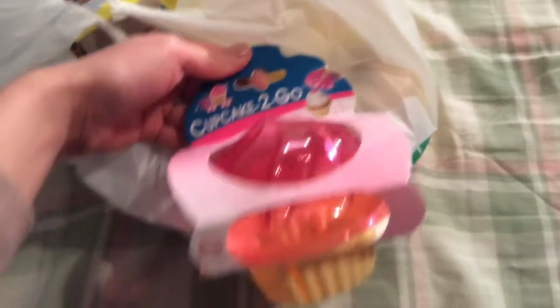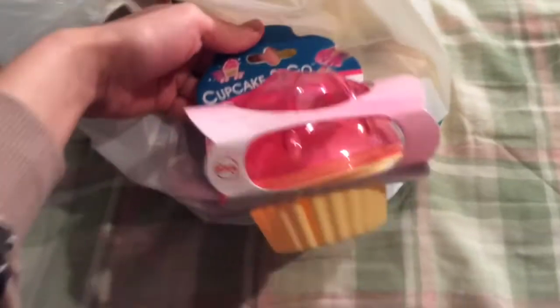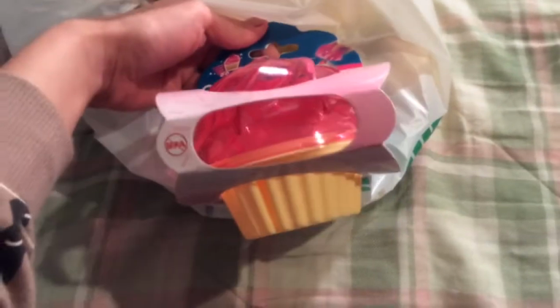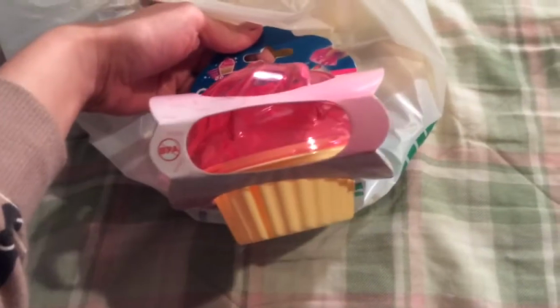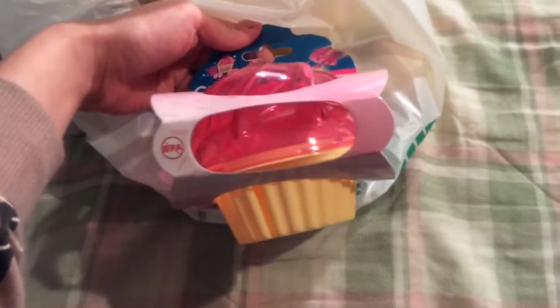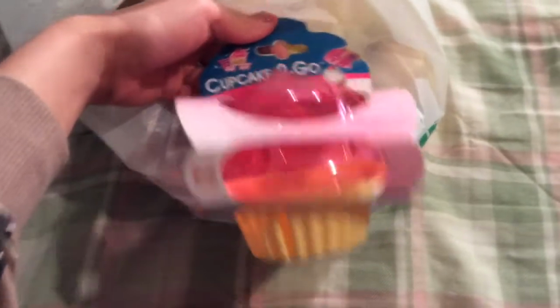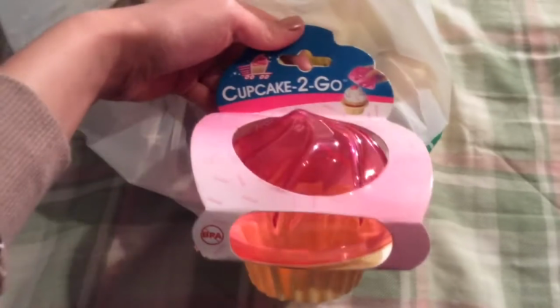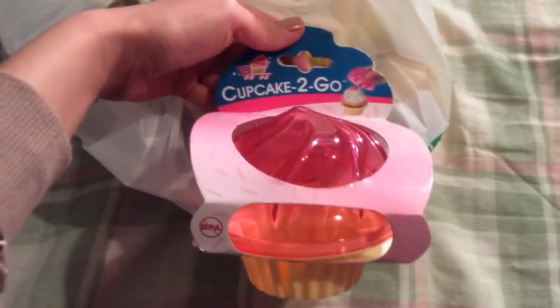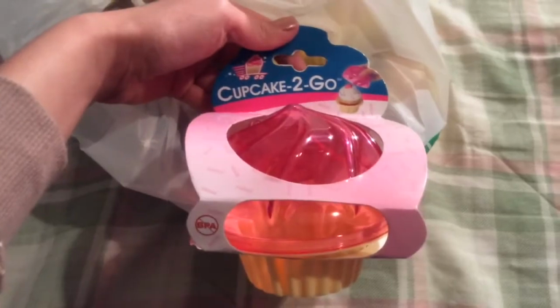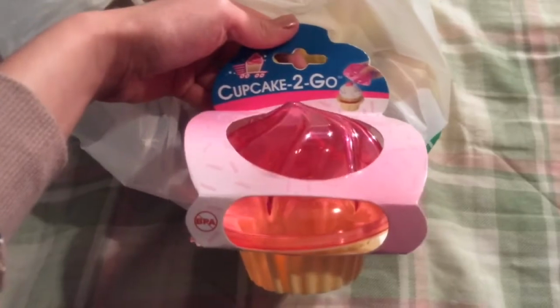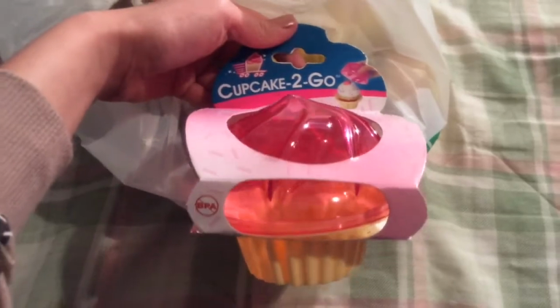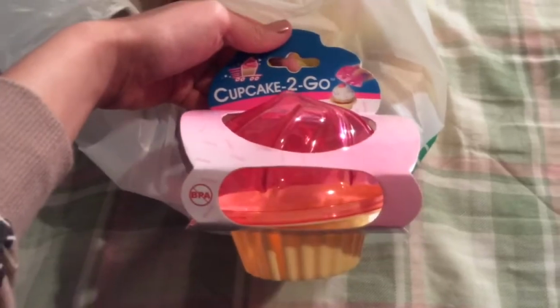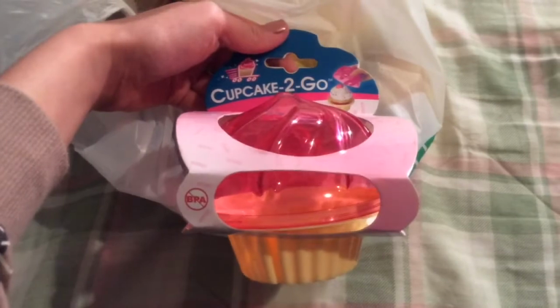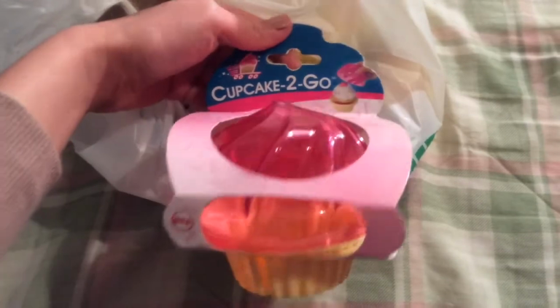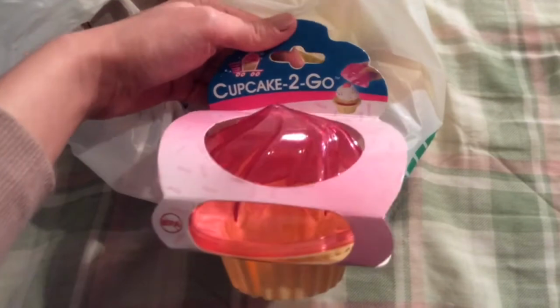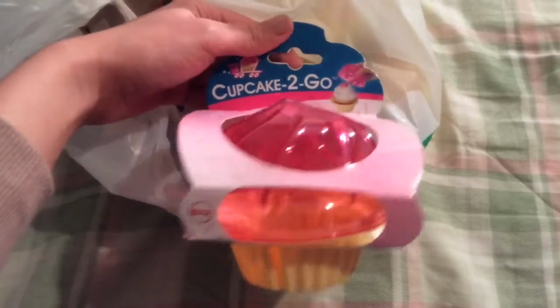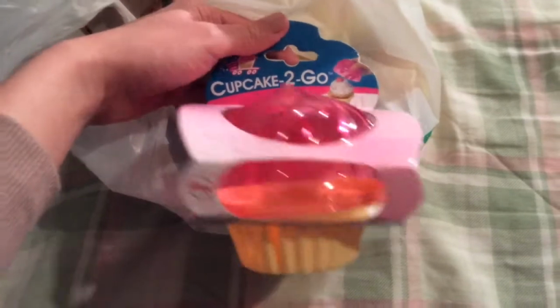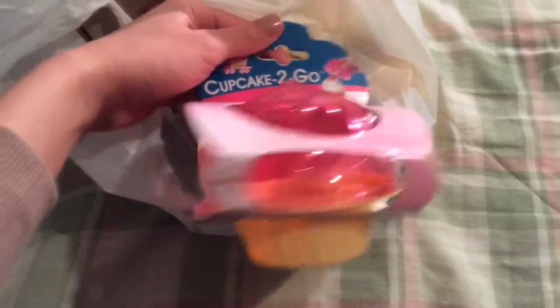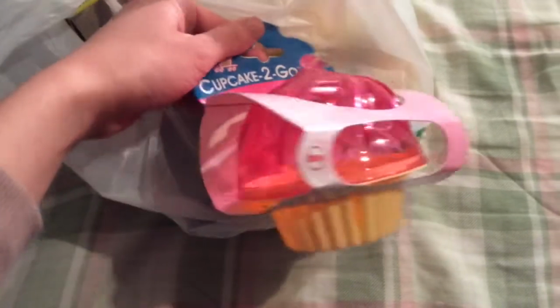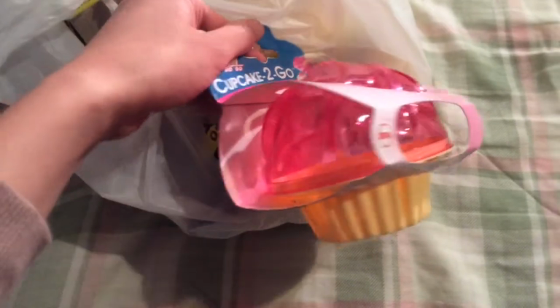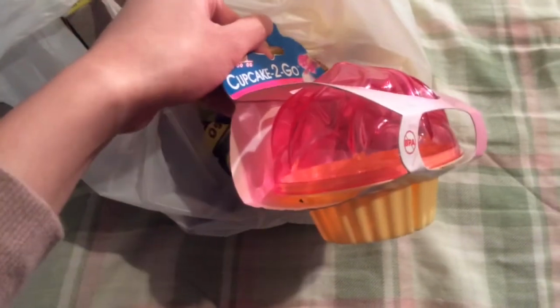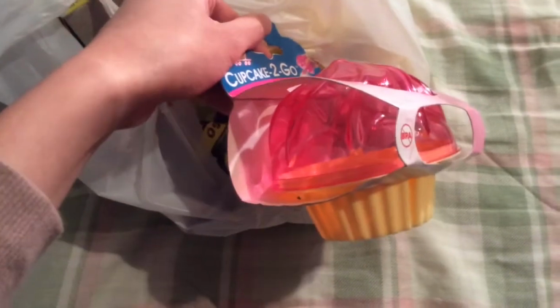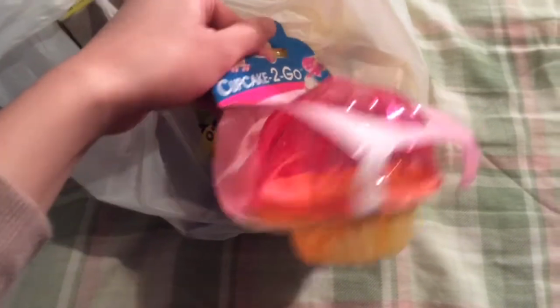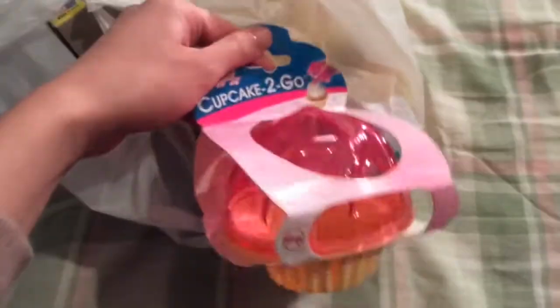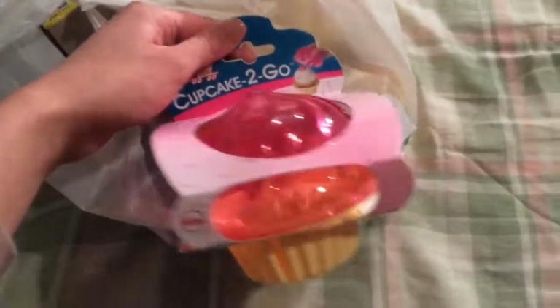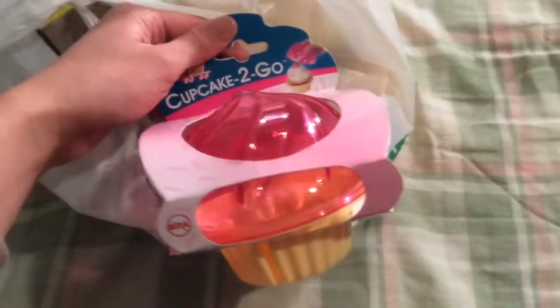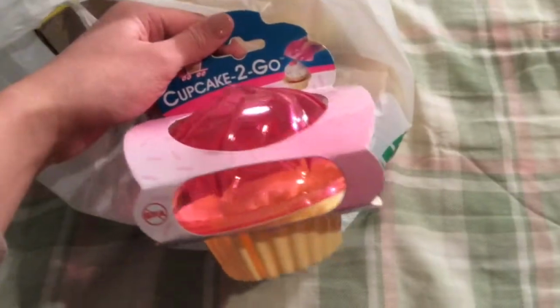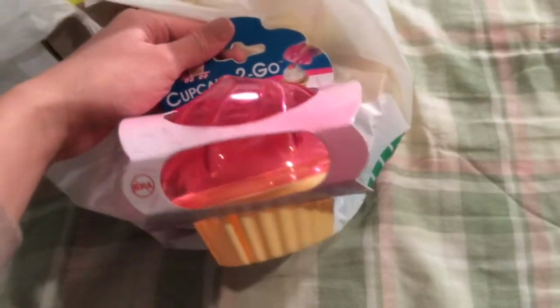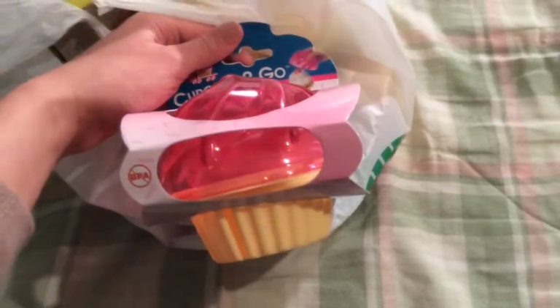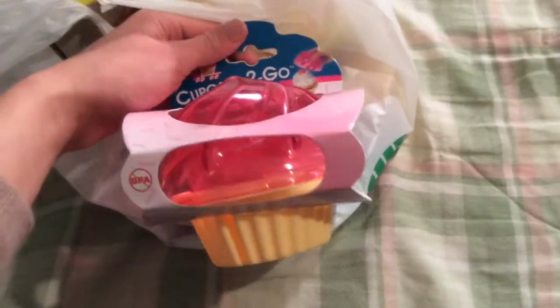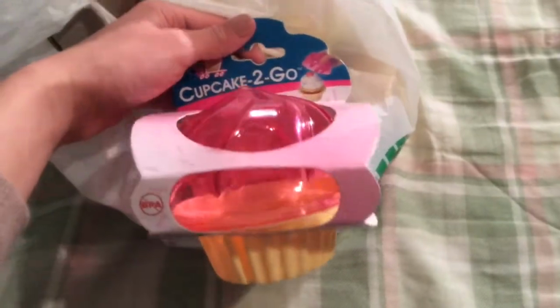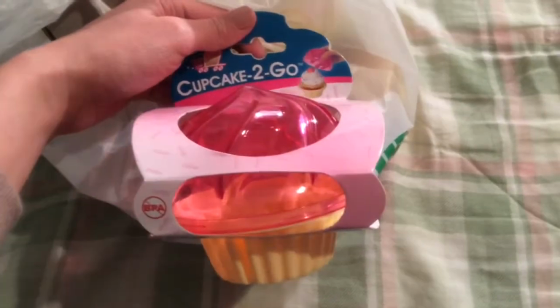I bought this cupcake to-go container and I thought I could use it for my makeup sponges.